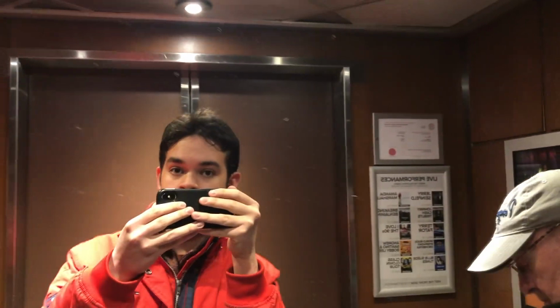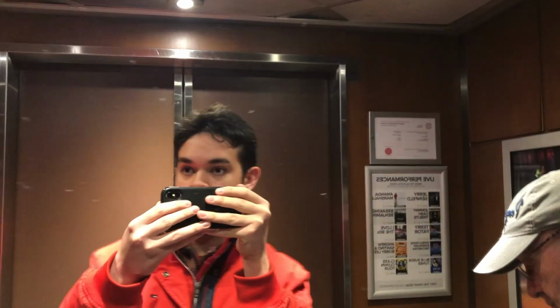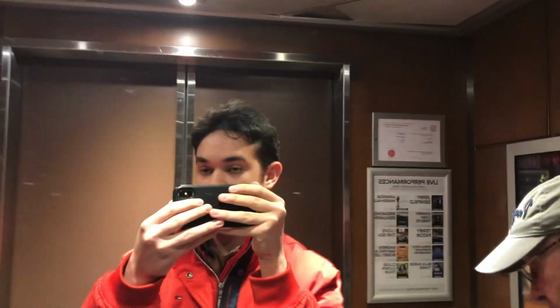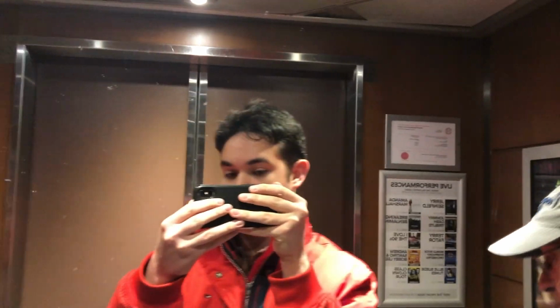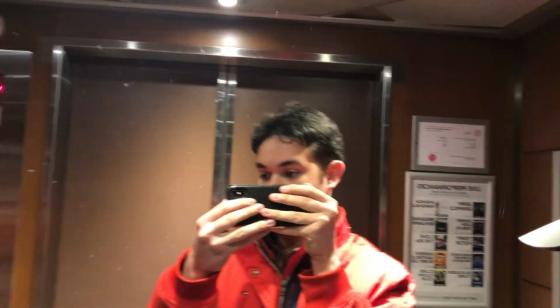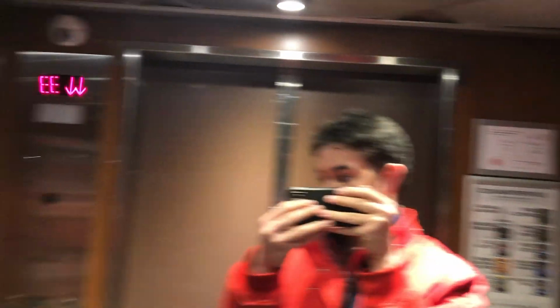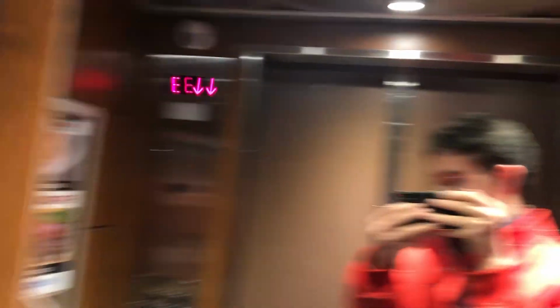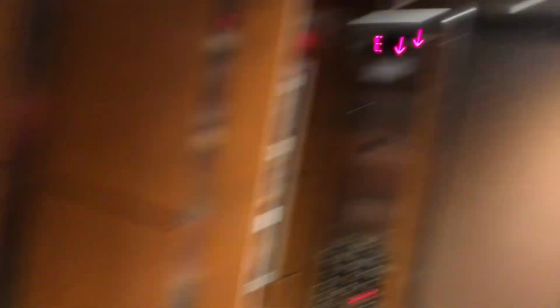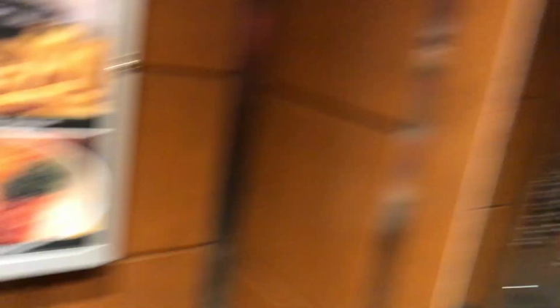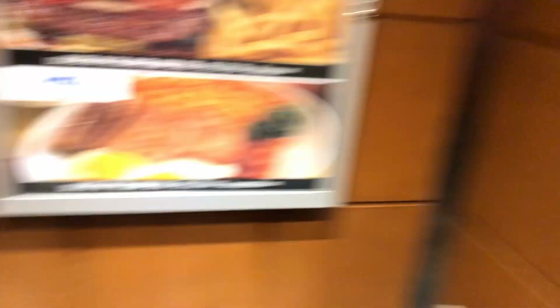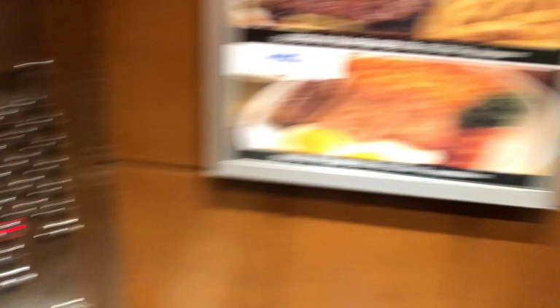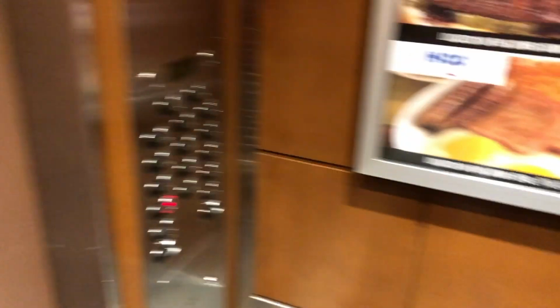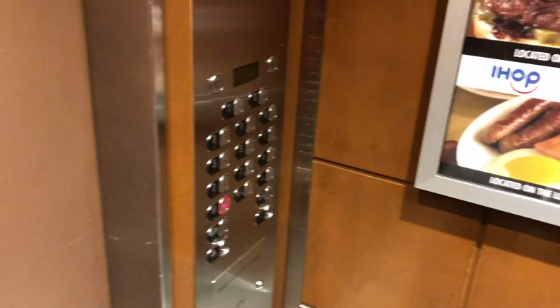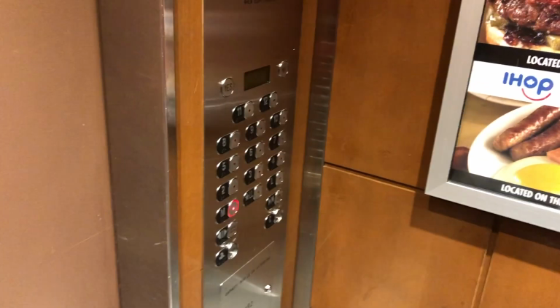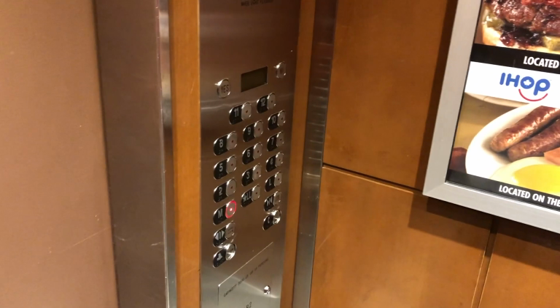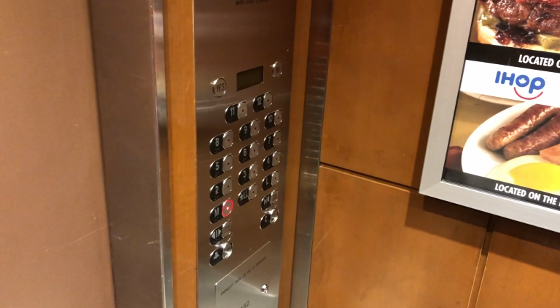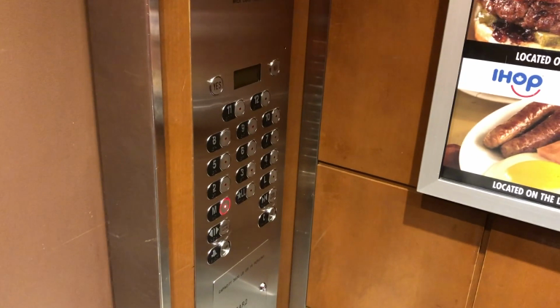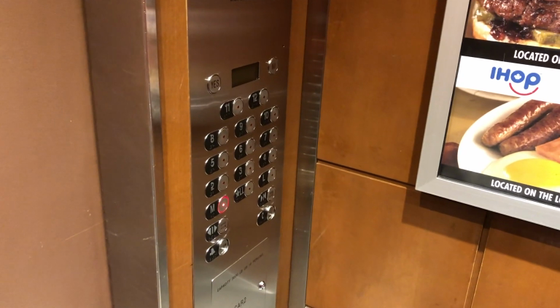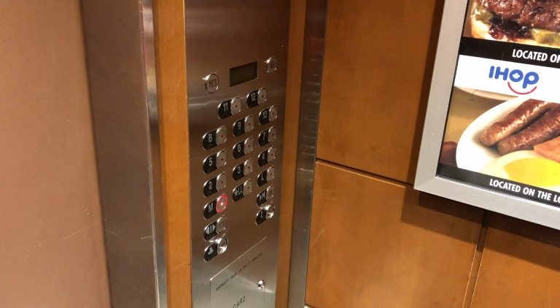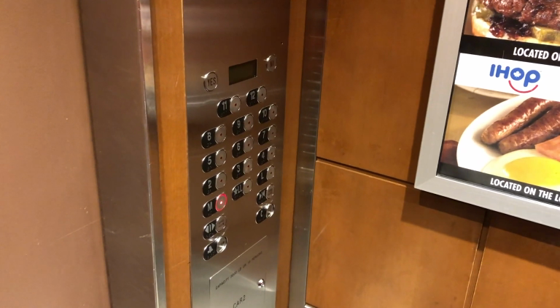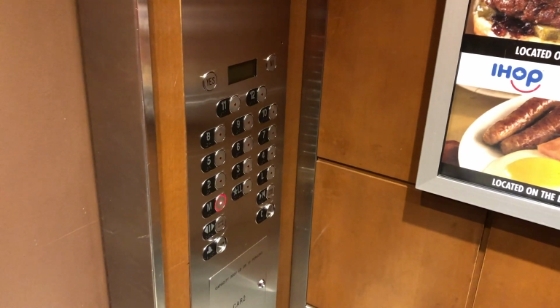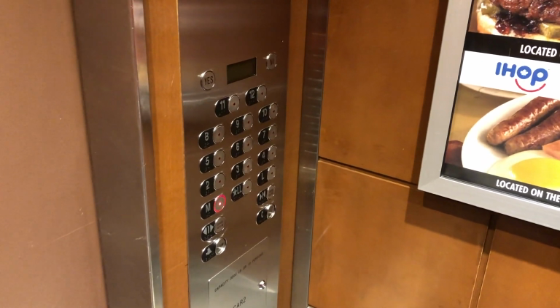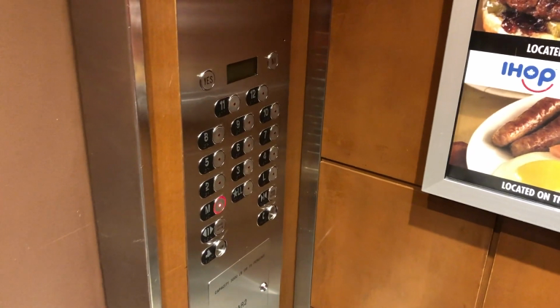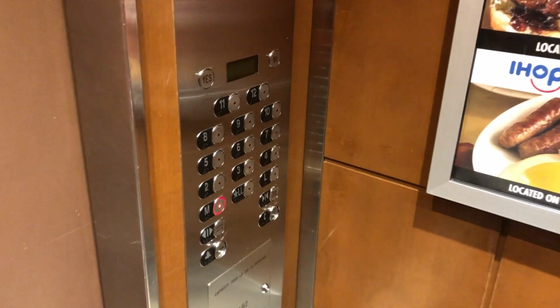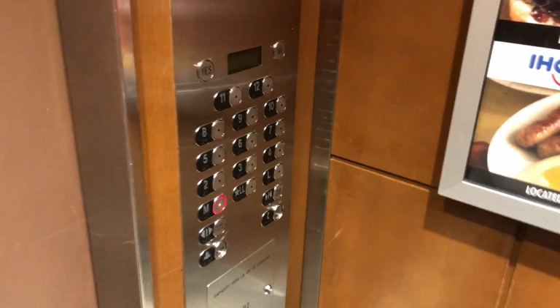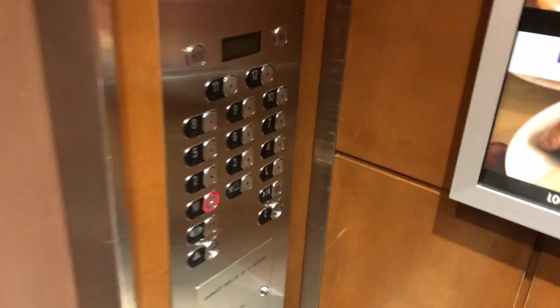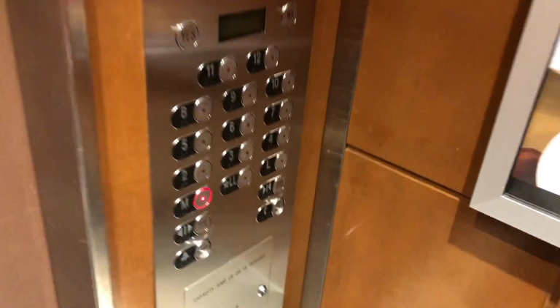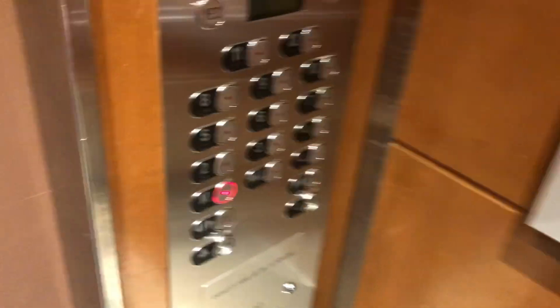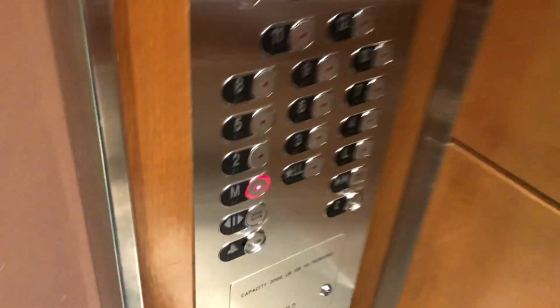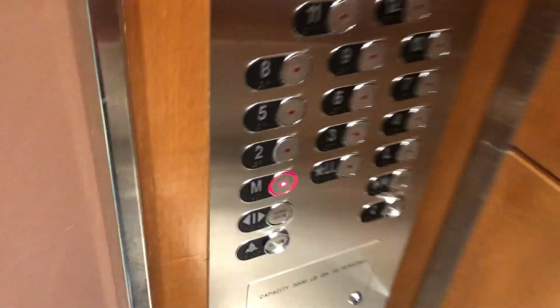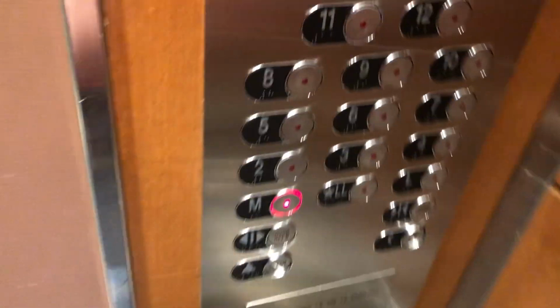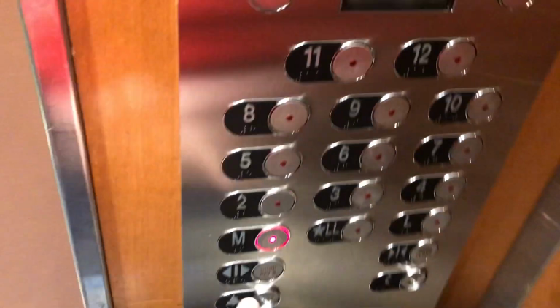Stopping on three. Third floor, going down.